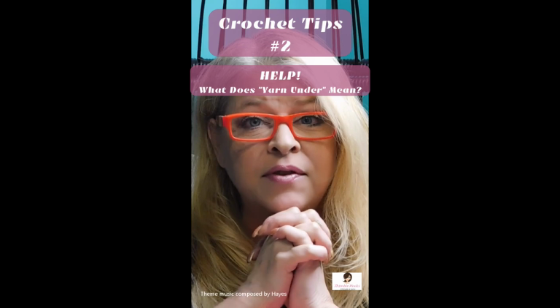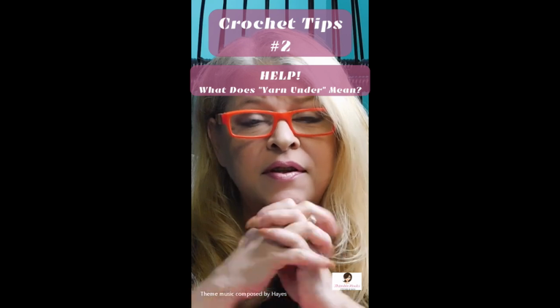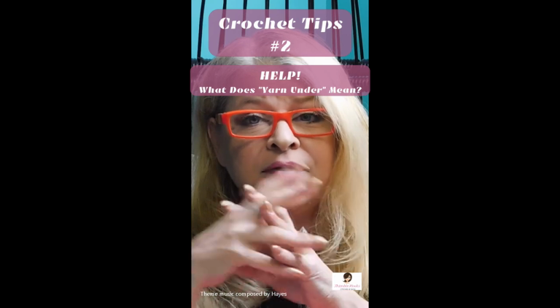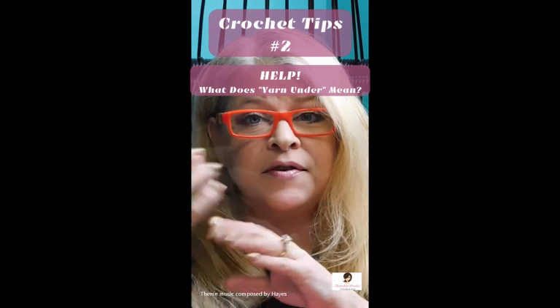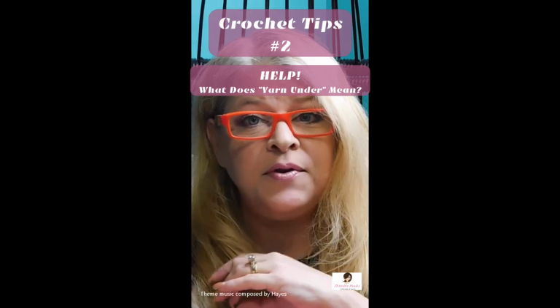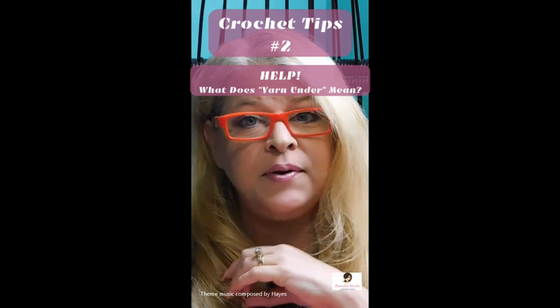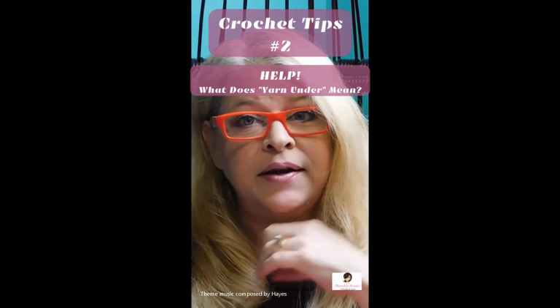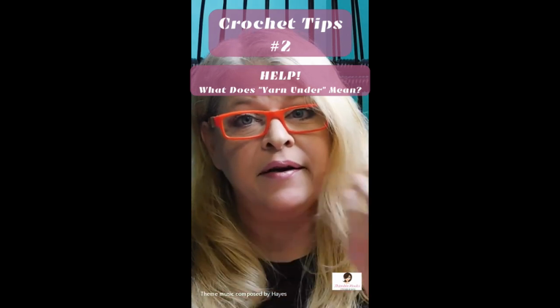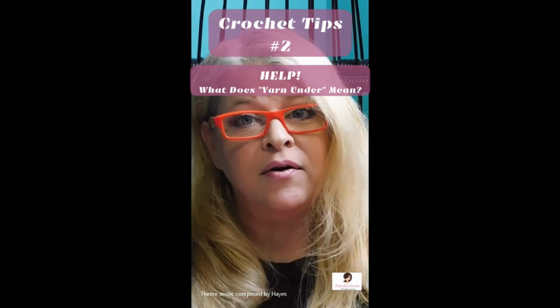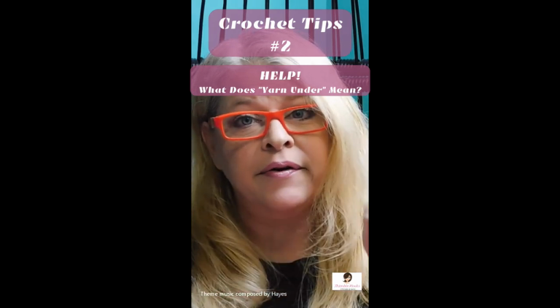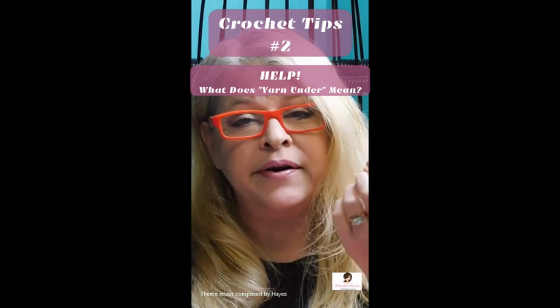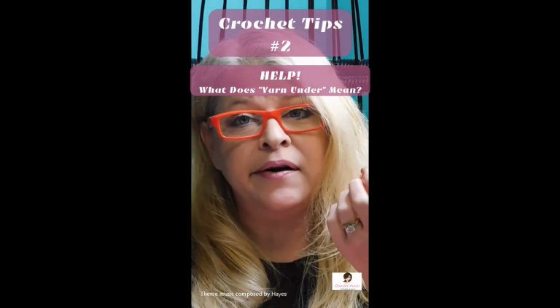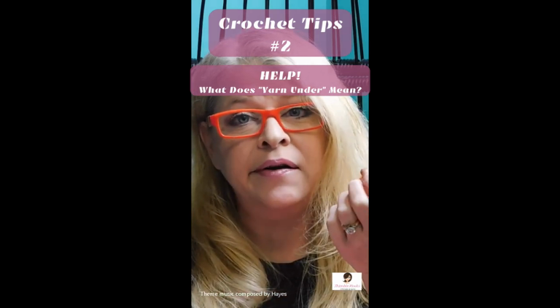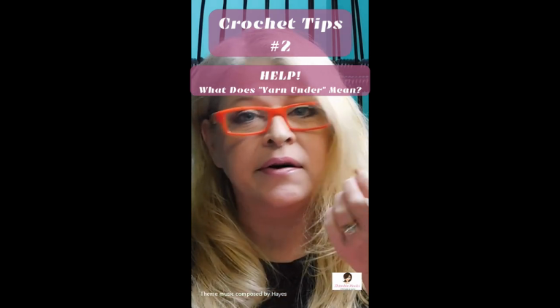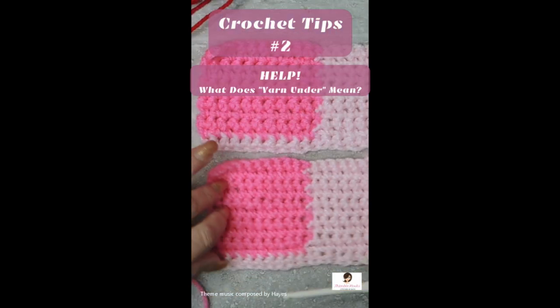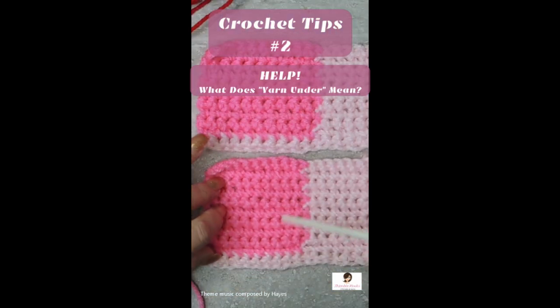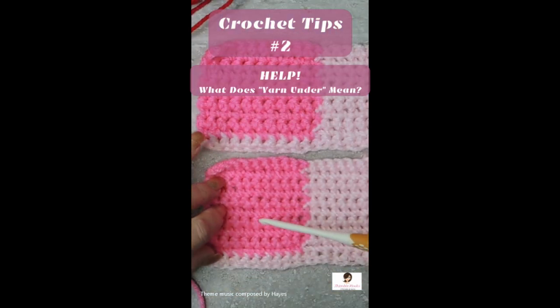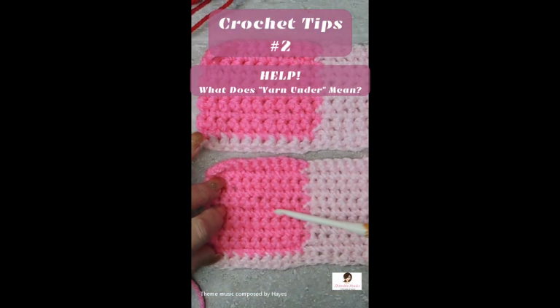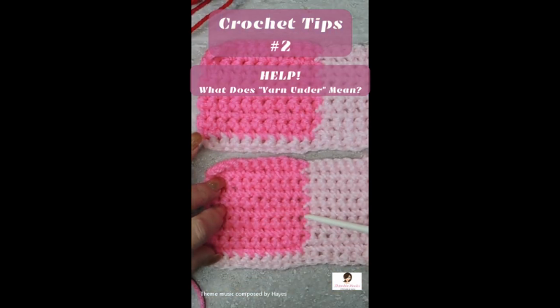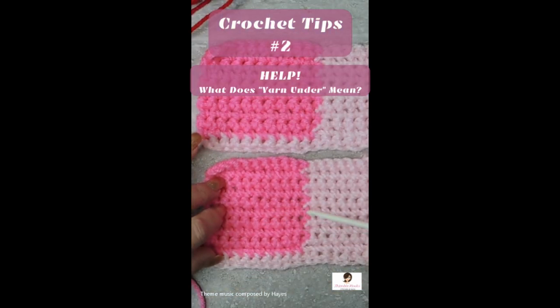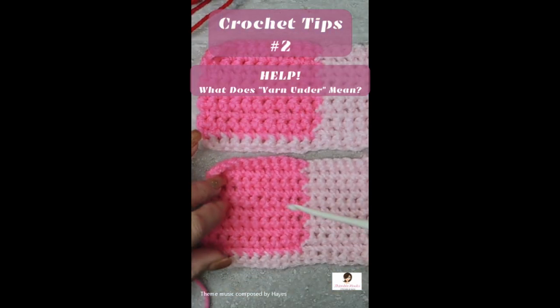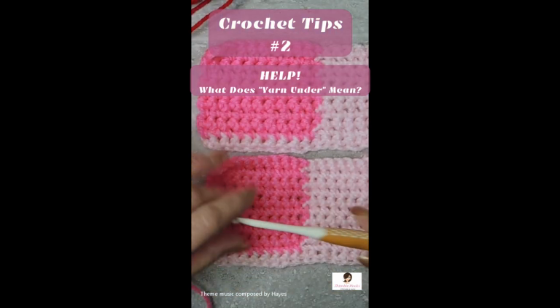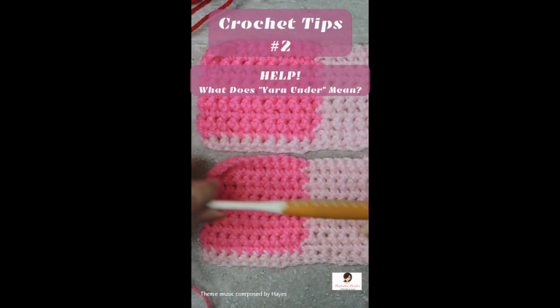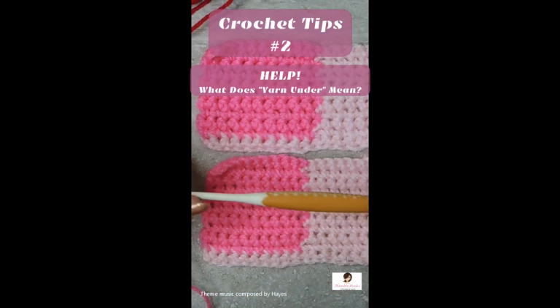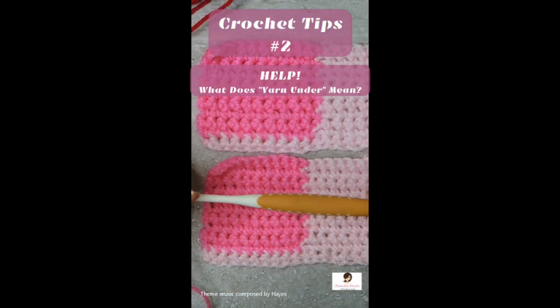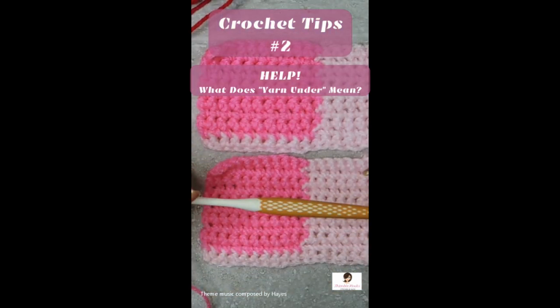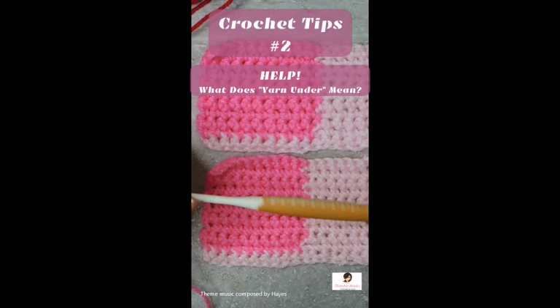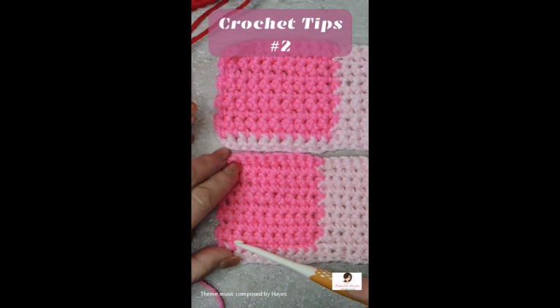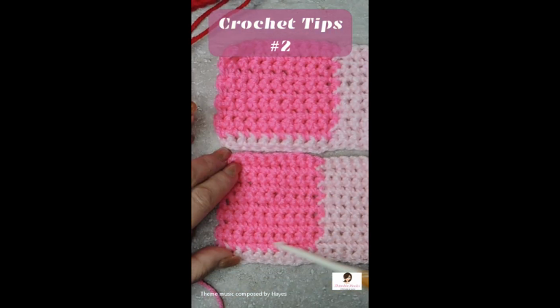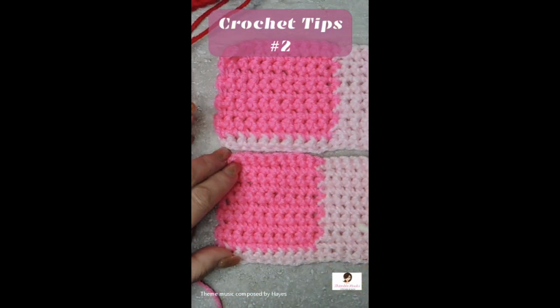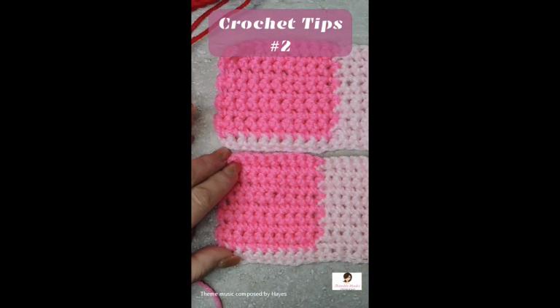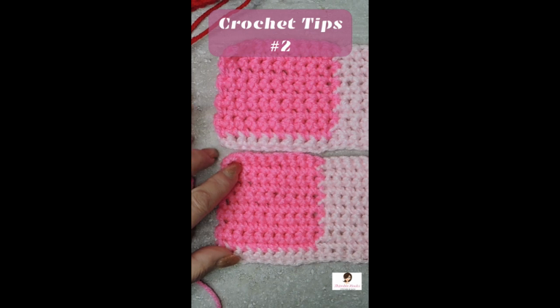What's the difference between yarn over and yarn under? This is a five millimeter hook right here with yarn under.